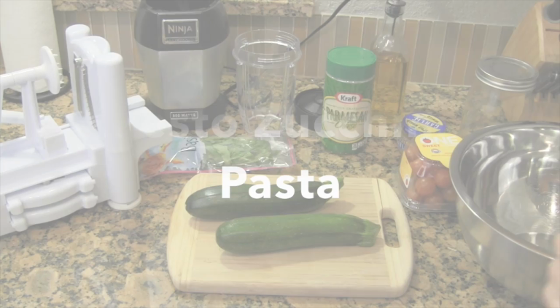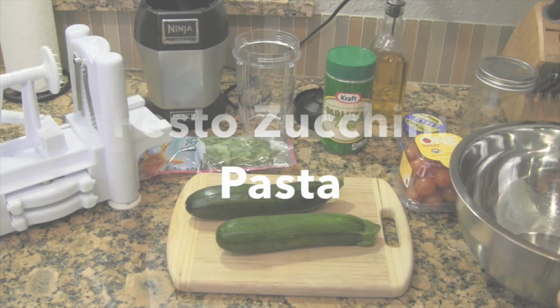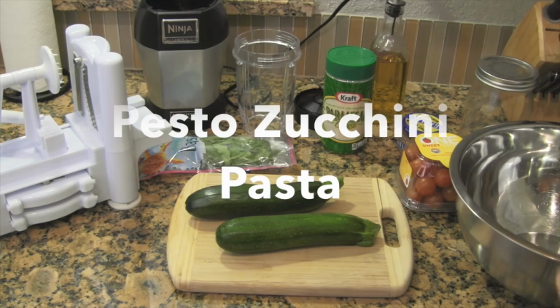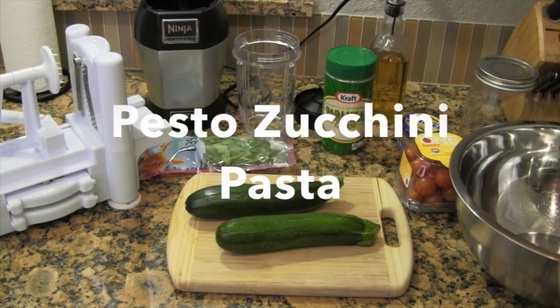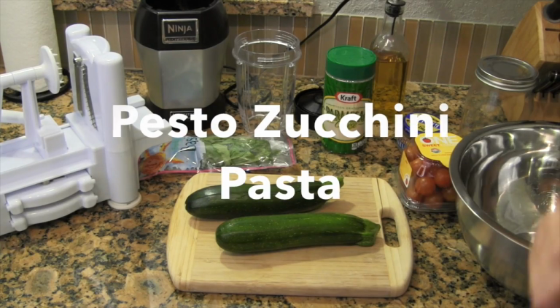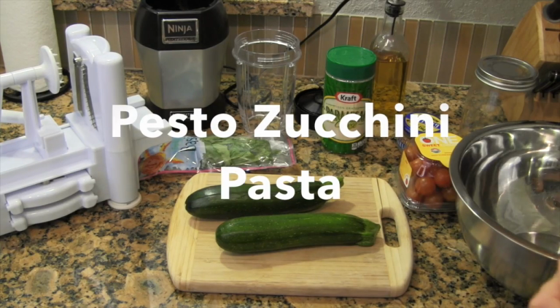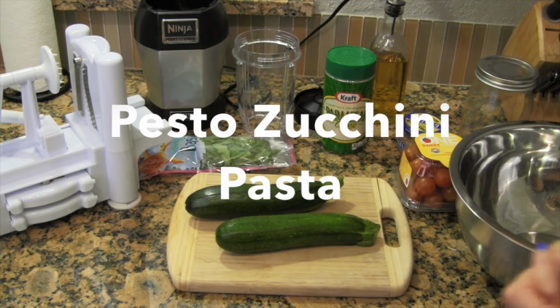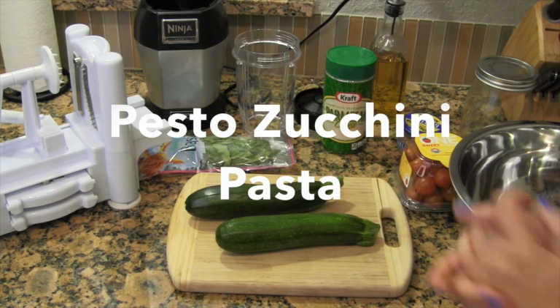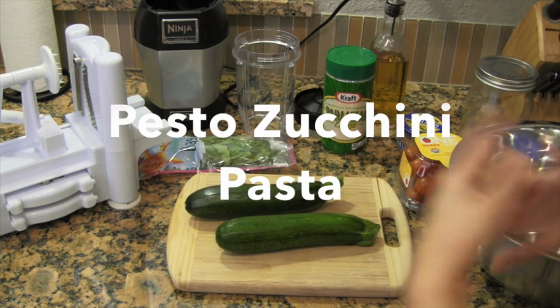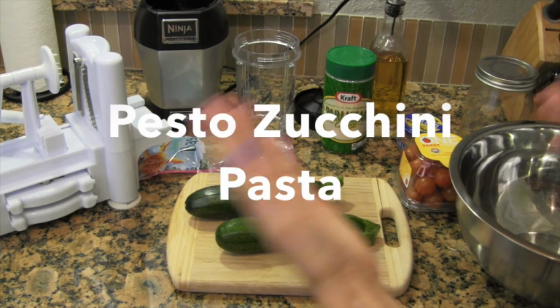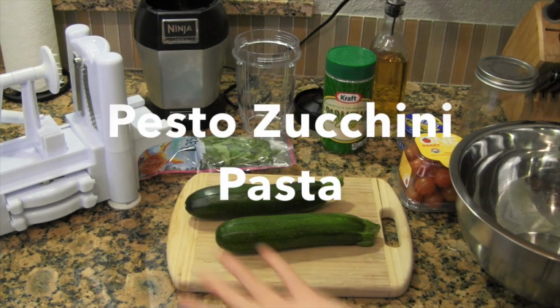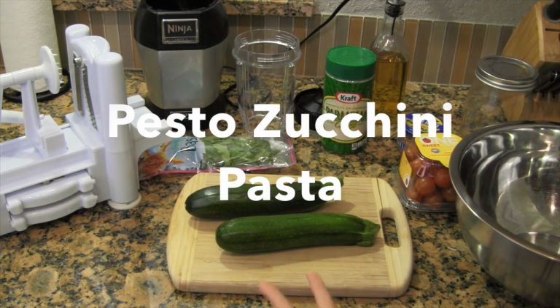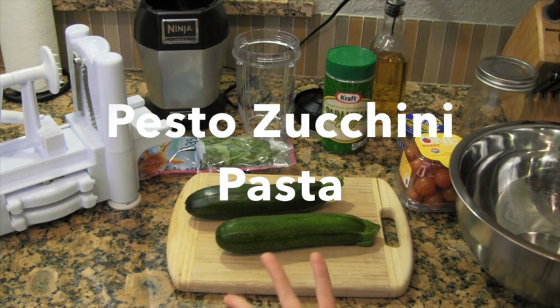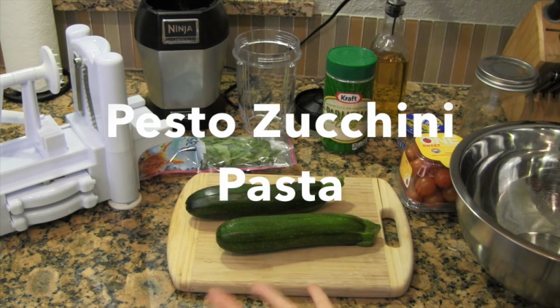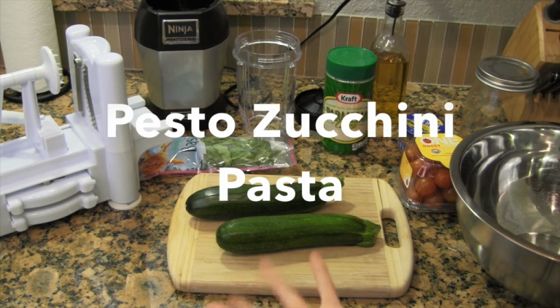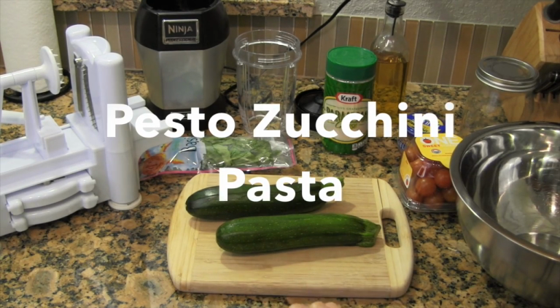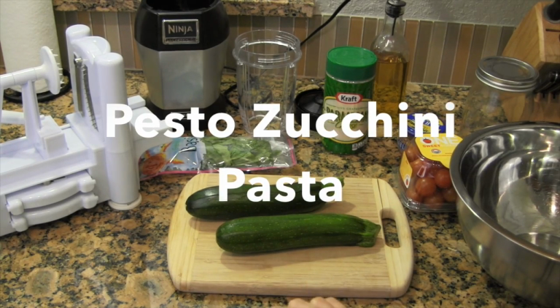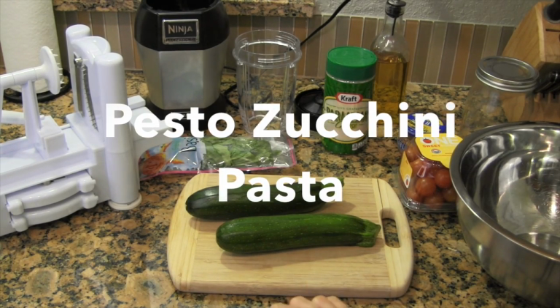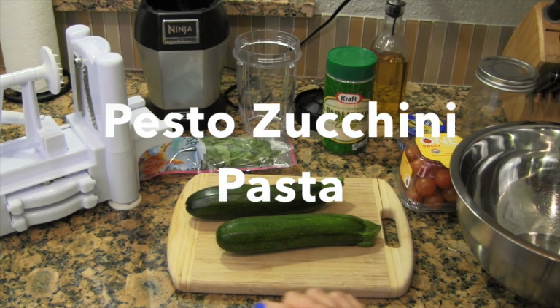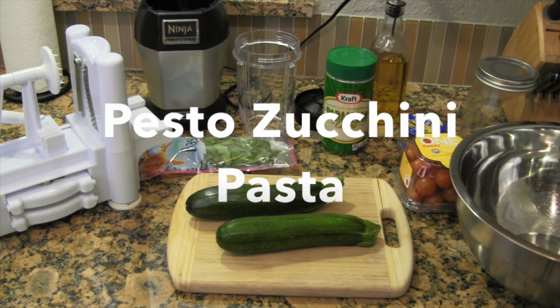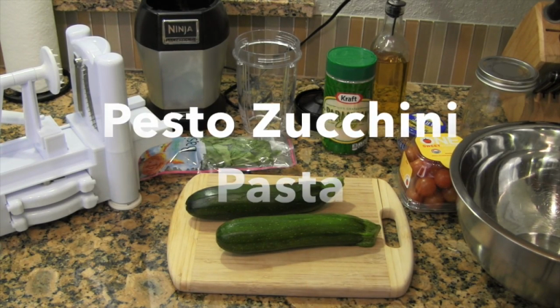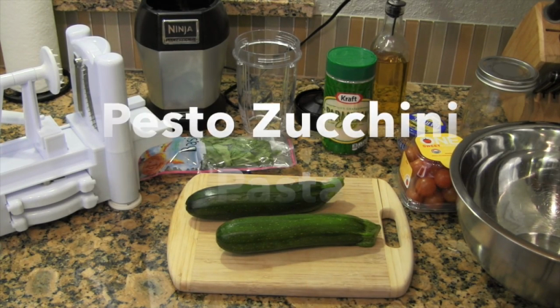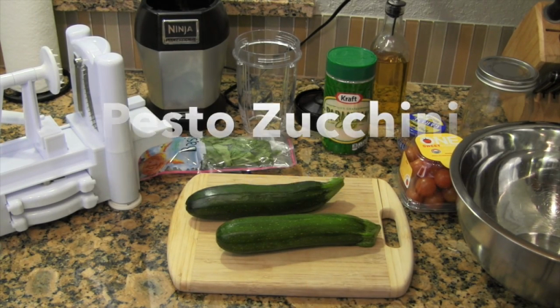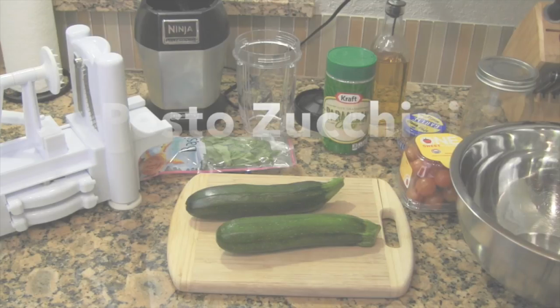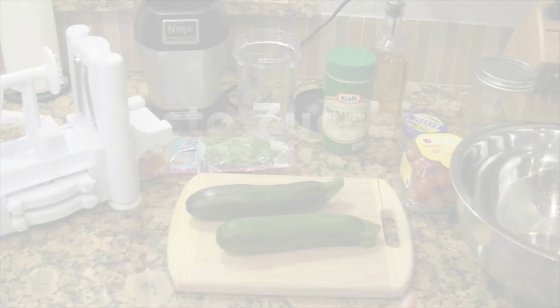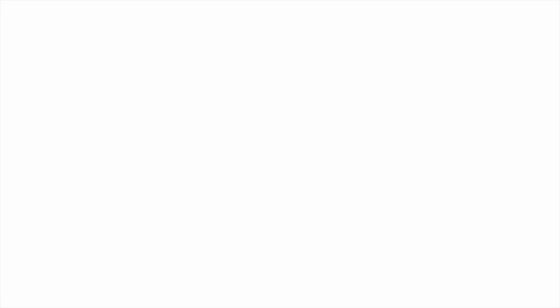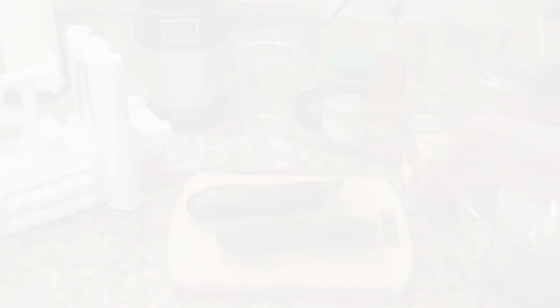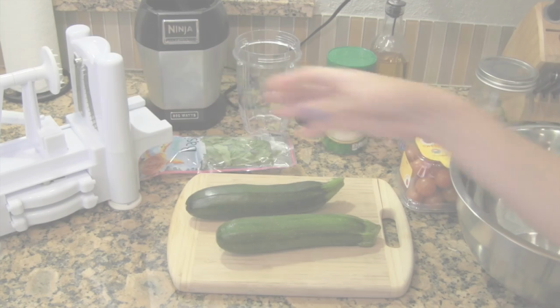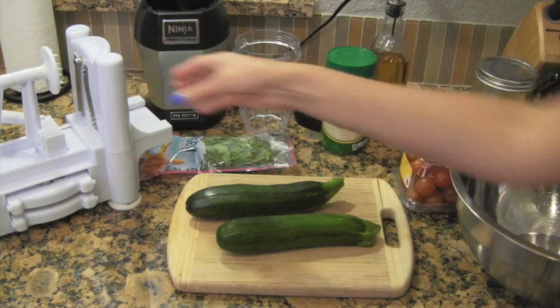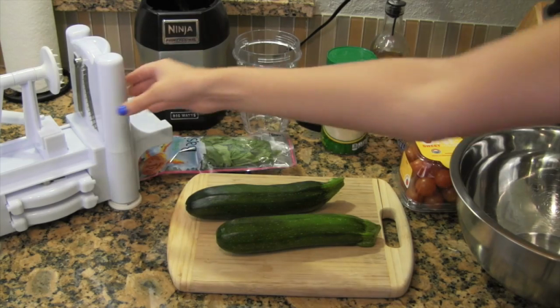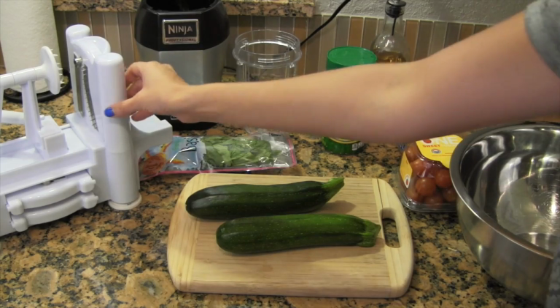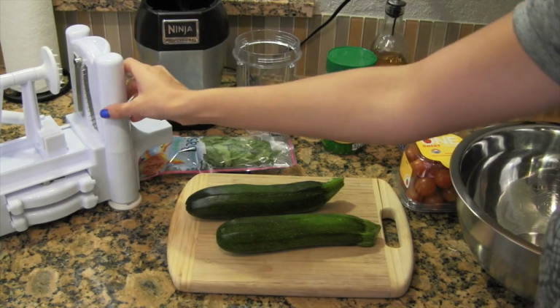Hey guys, today I'm going to share with you what I made for lunch, which is my super easy pesto zucchini pasta.